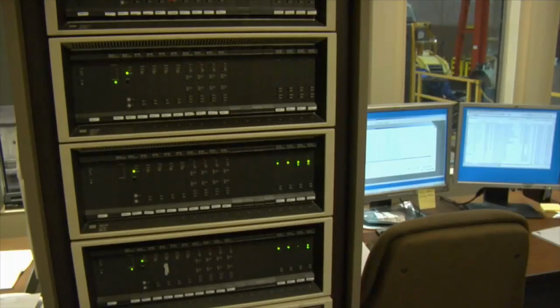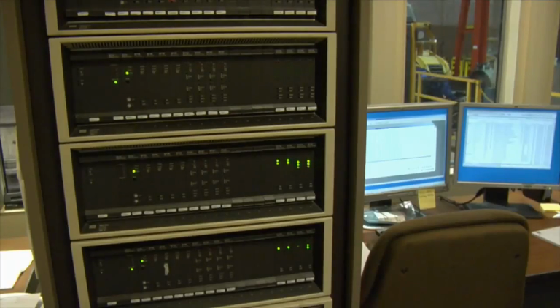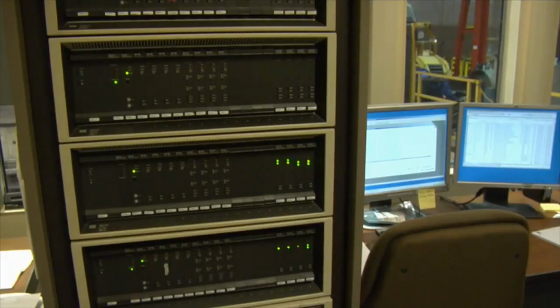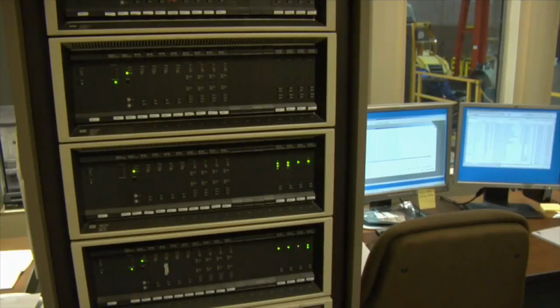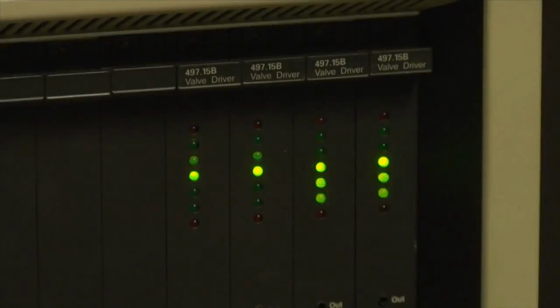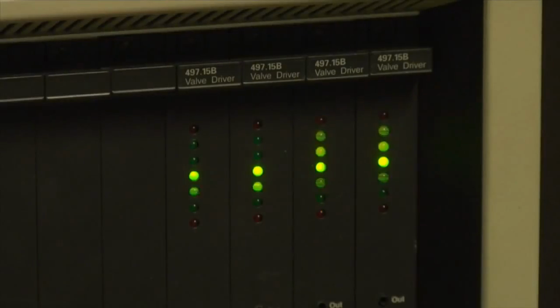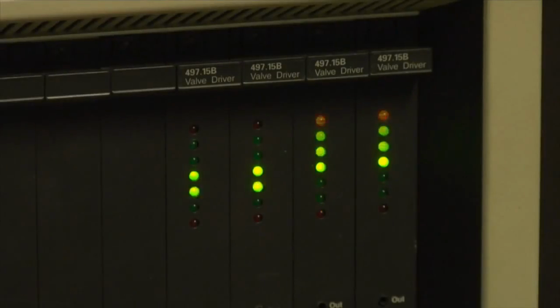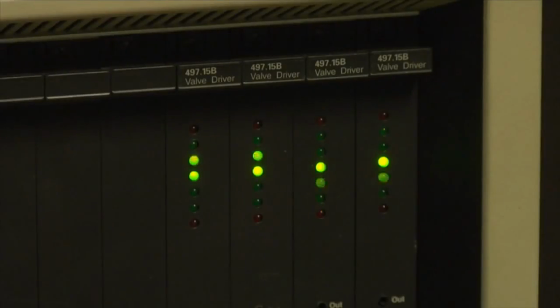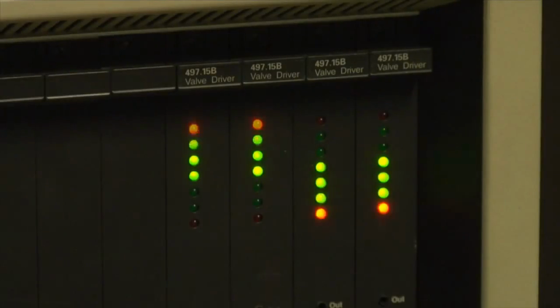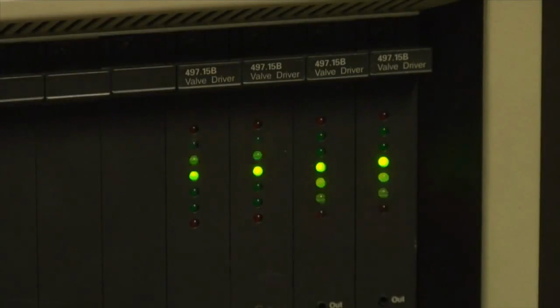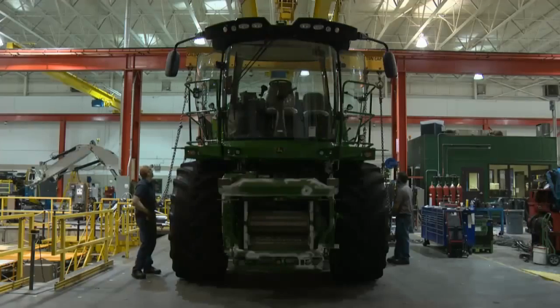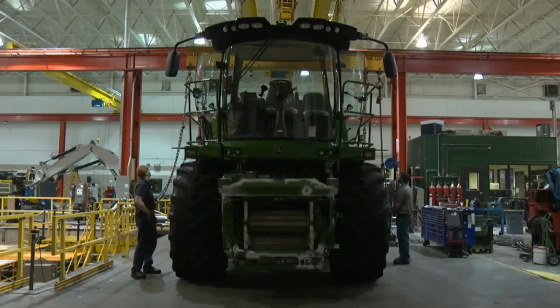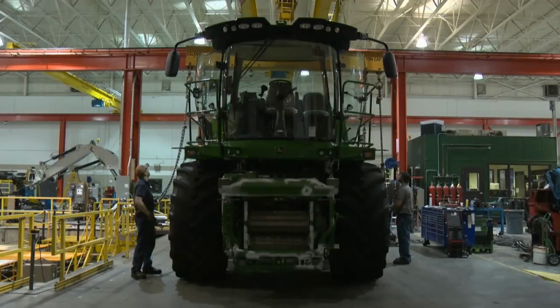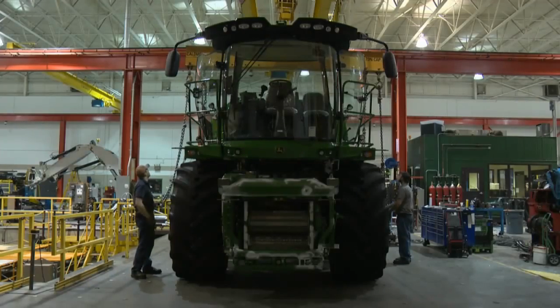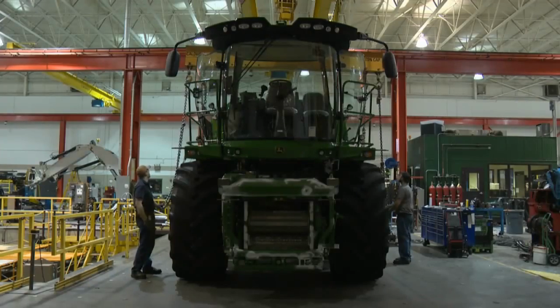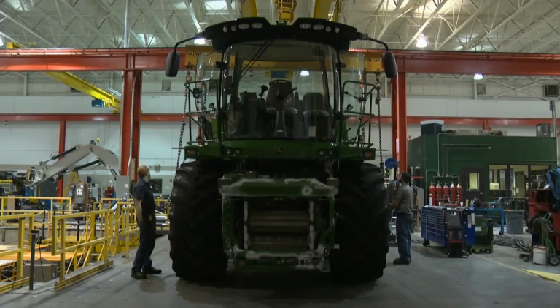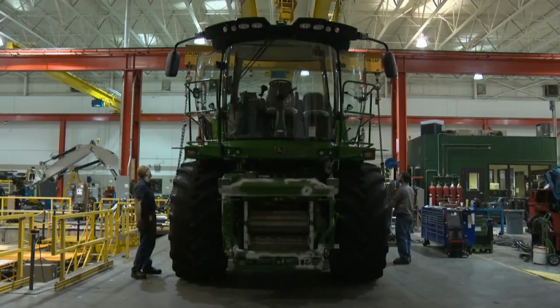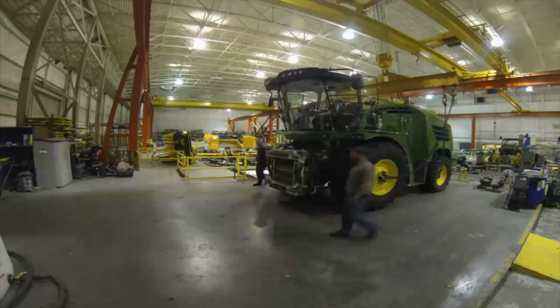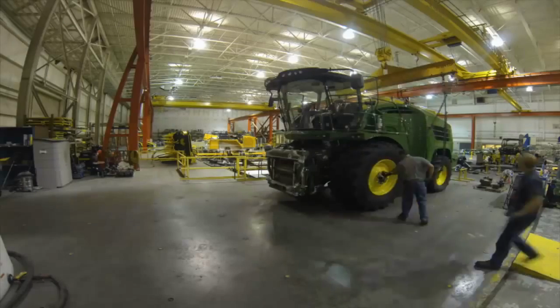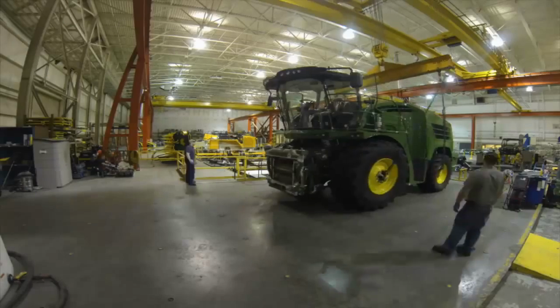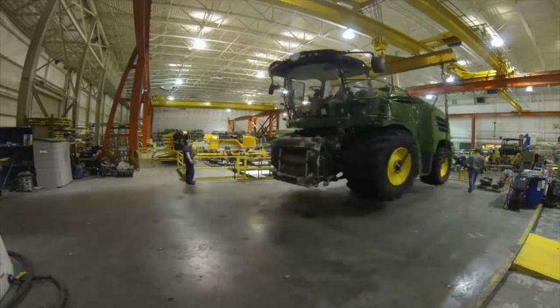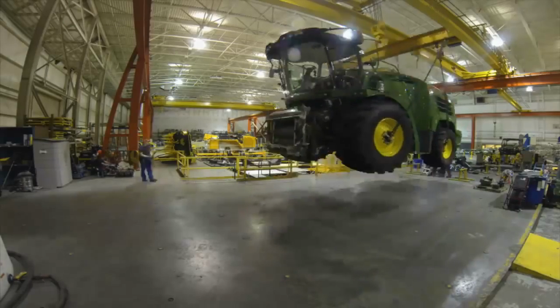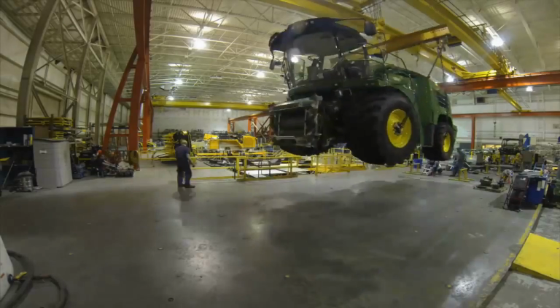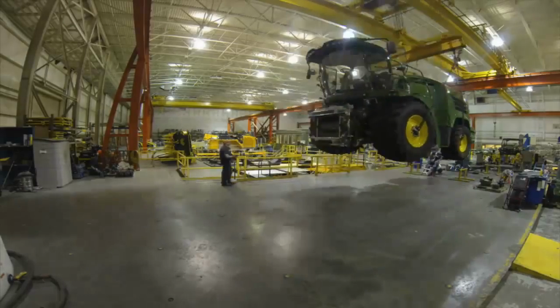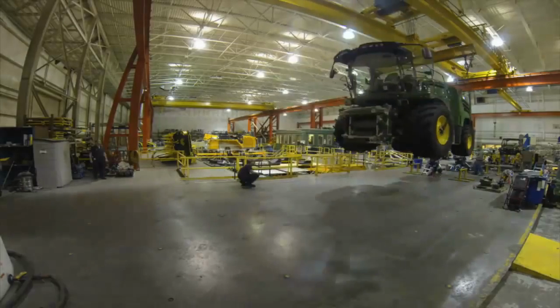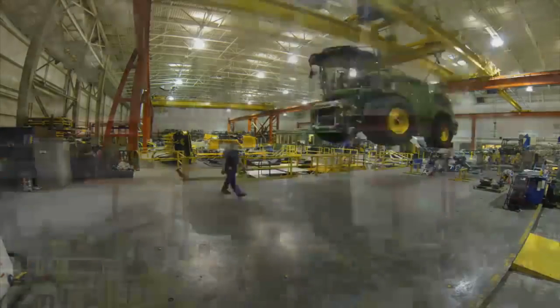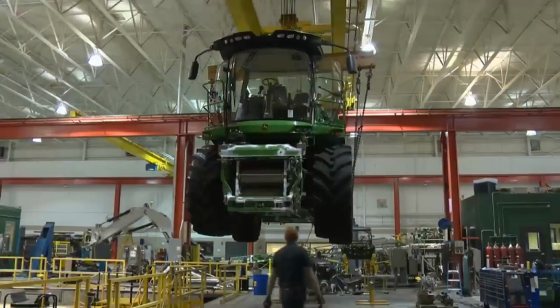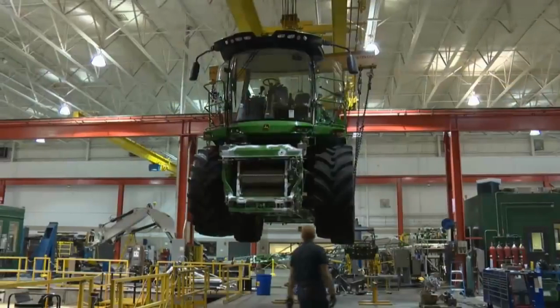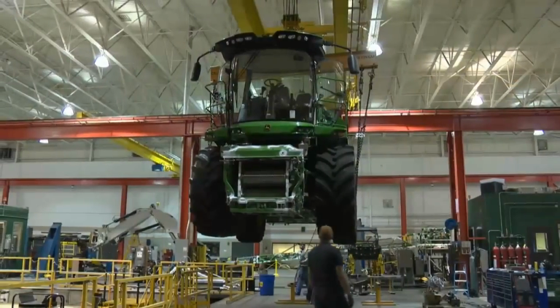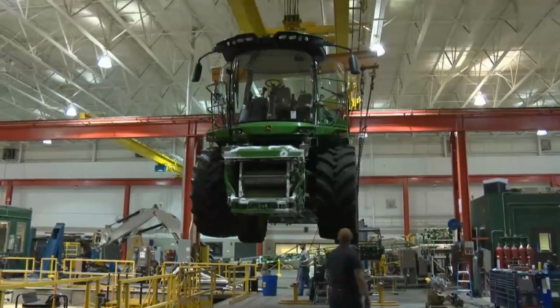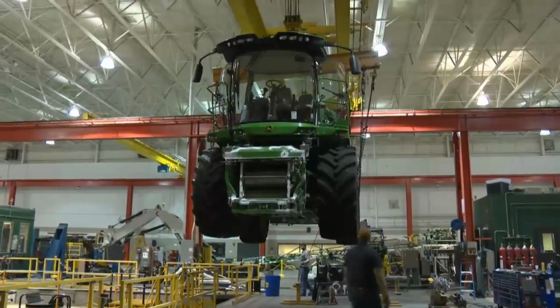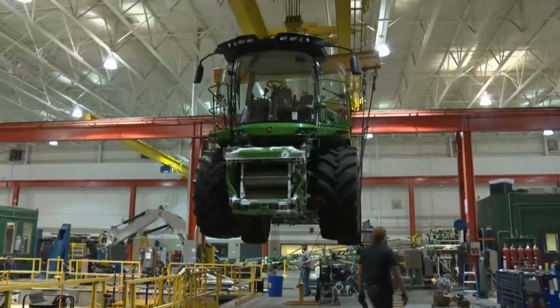When one set of tests had finished, the machine was reset. Bet you've never seen a forager fly.